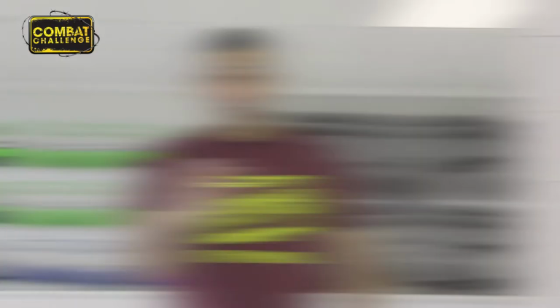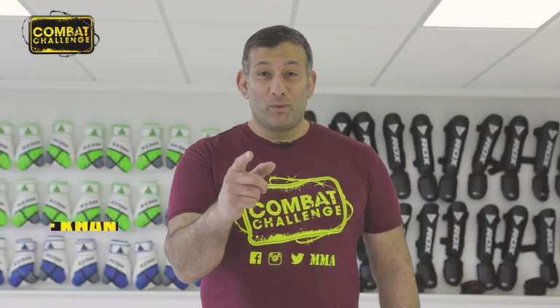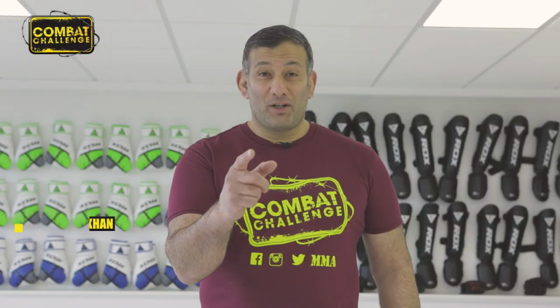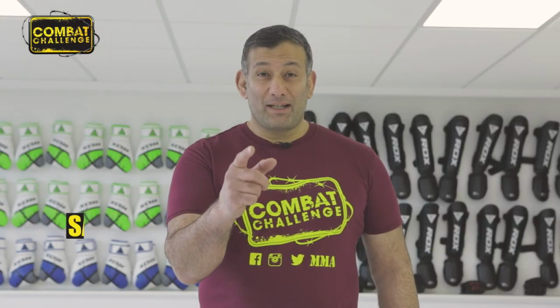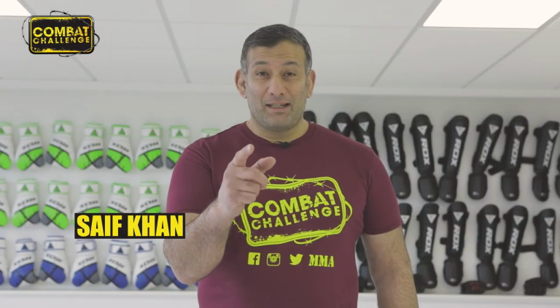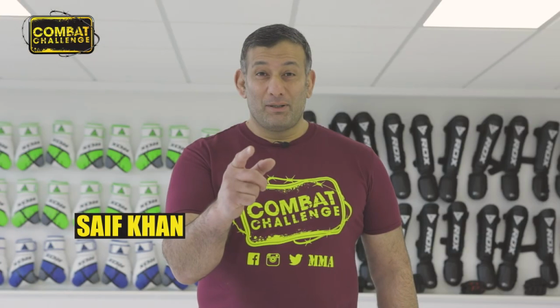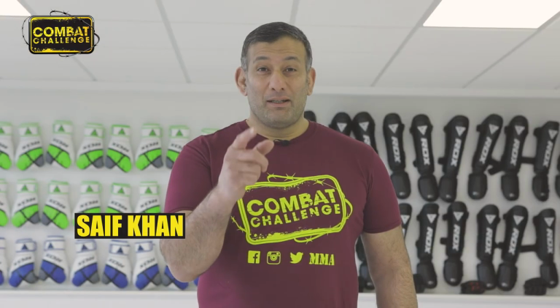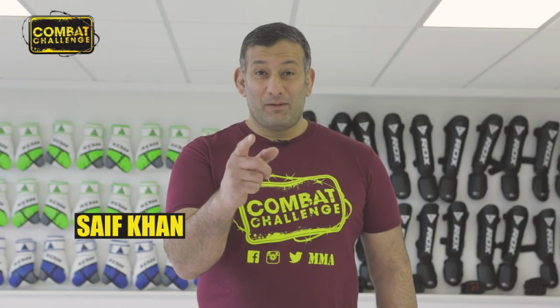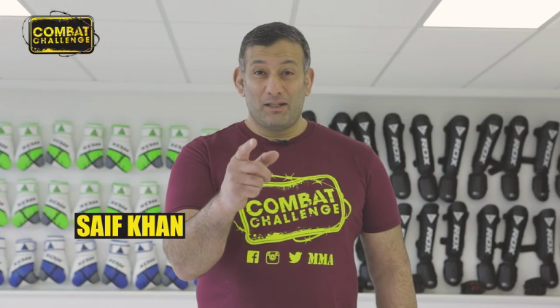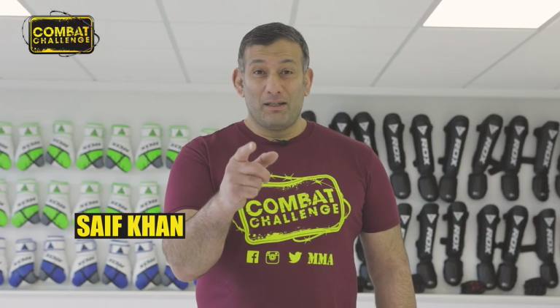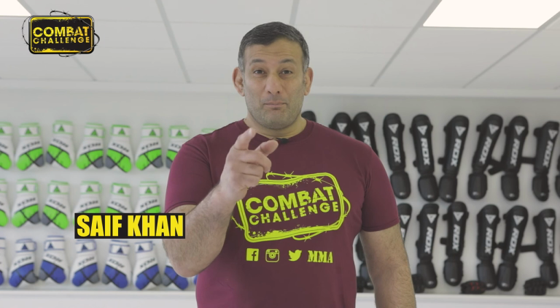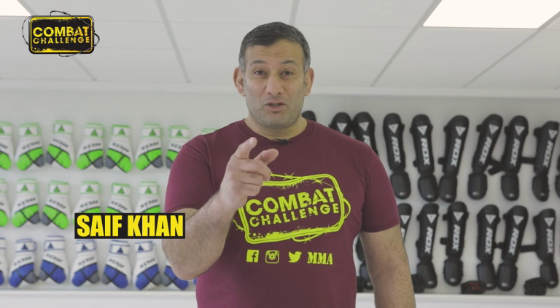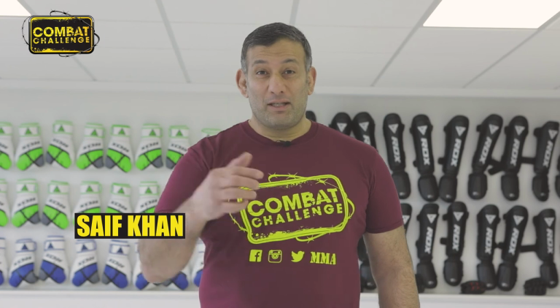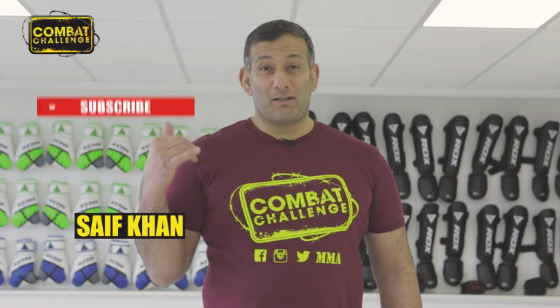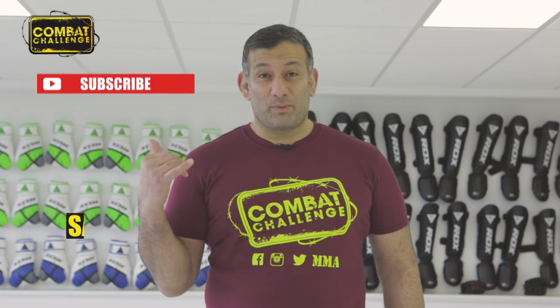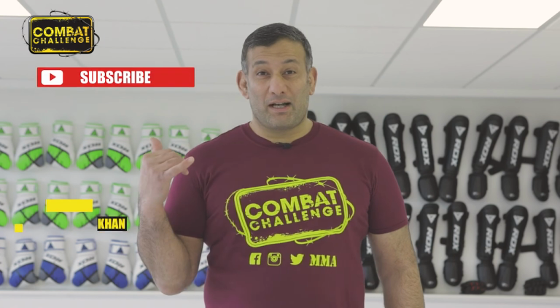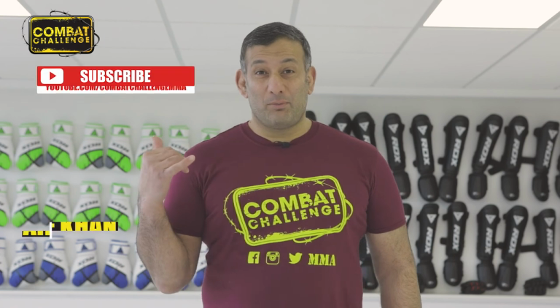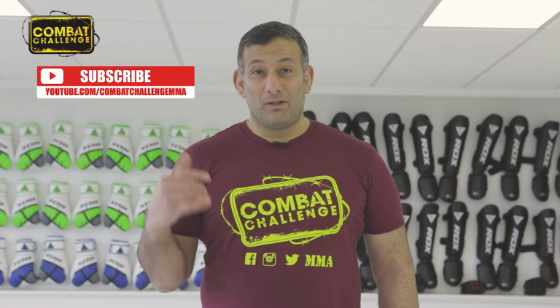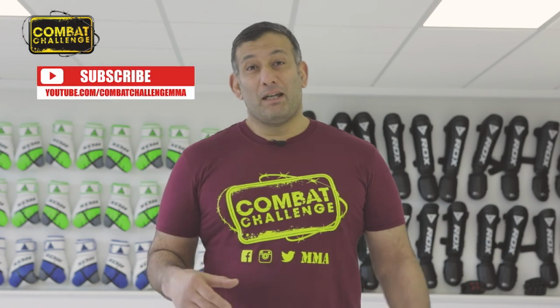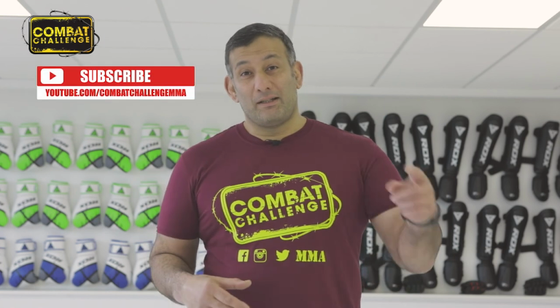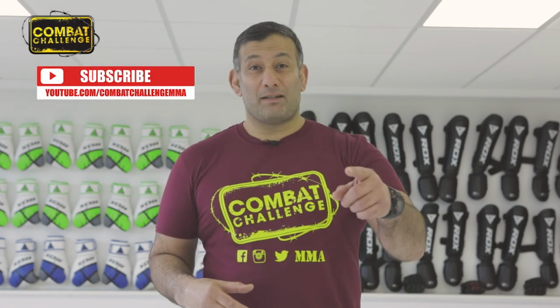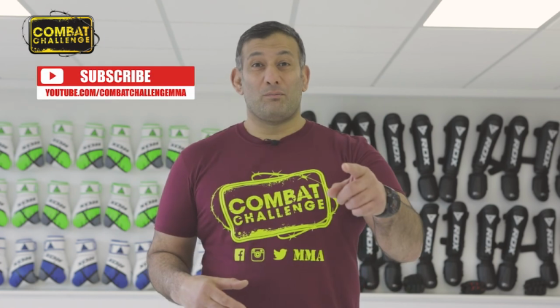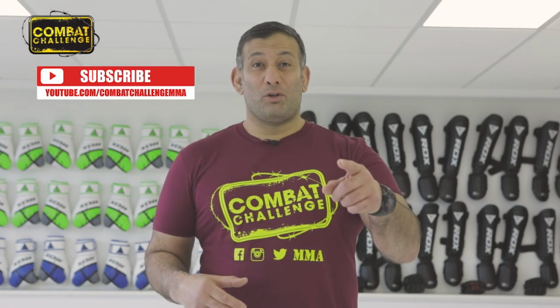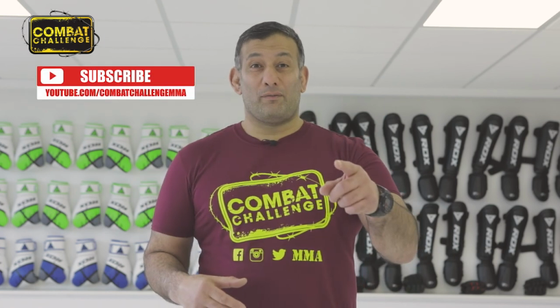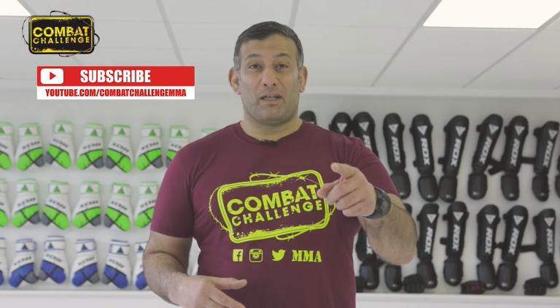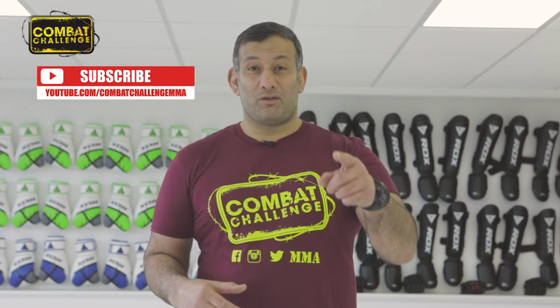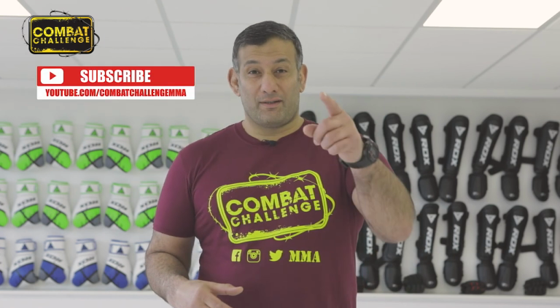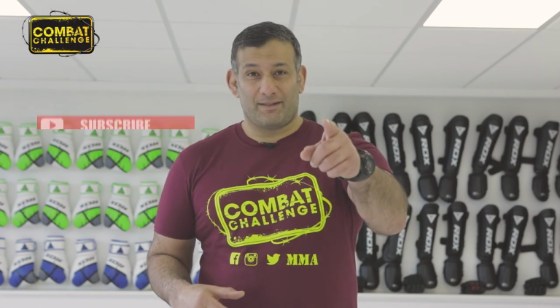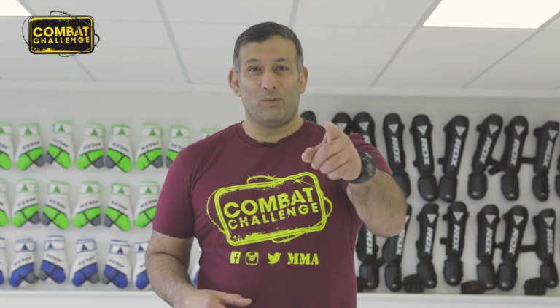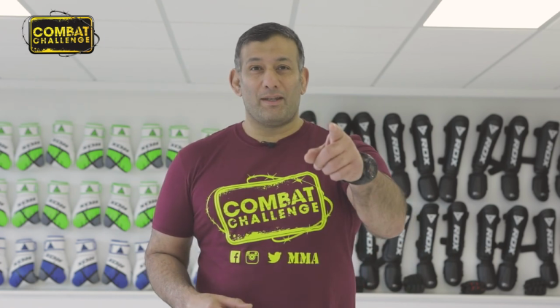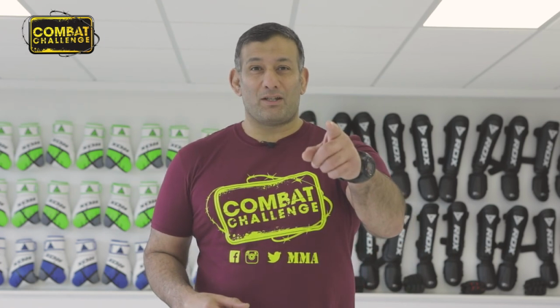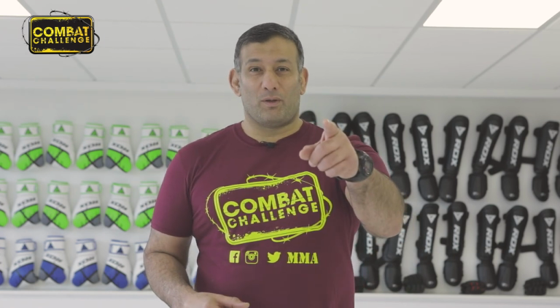Did you enjoy that clip? If you did, make sure you hit the subscribe button and you'll get some more notifications. See you on the next one.